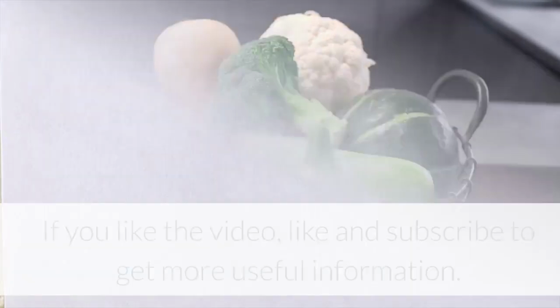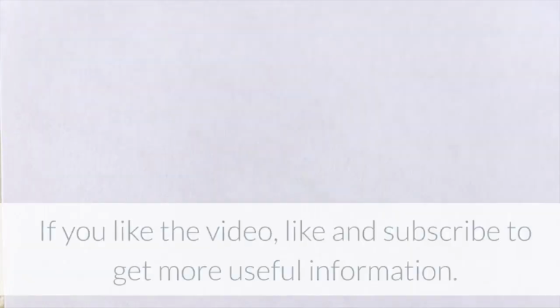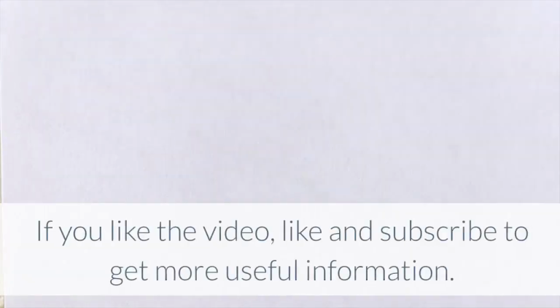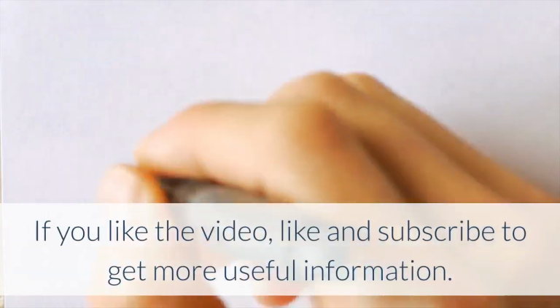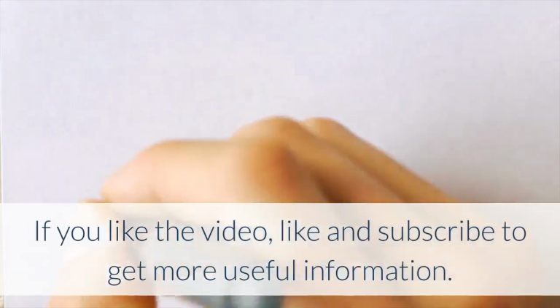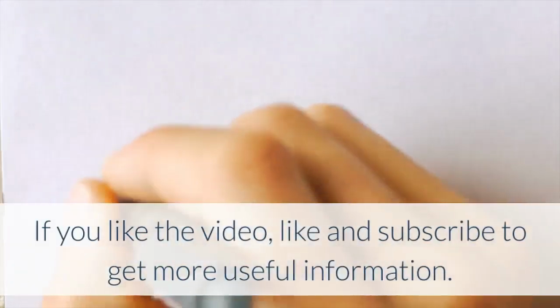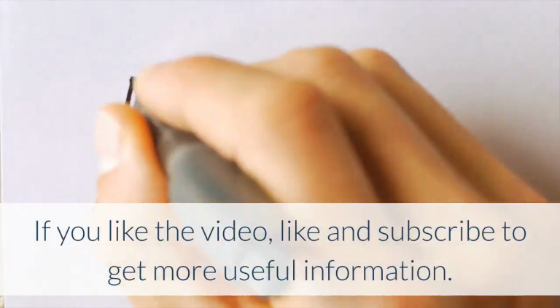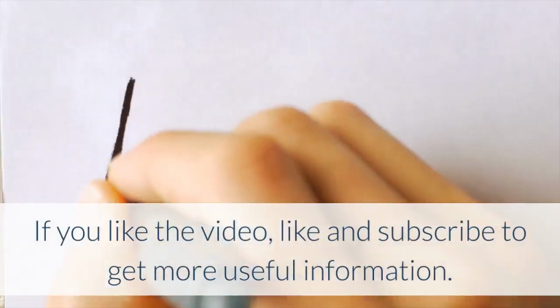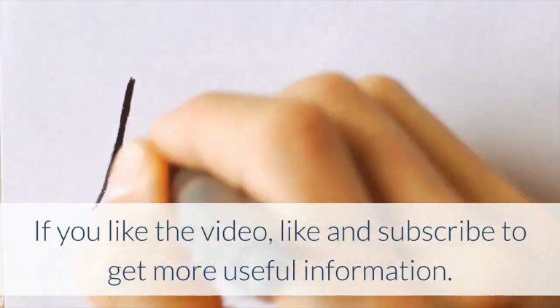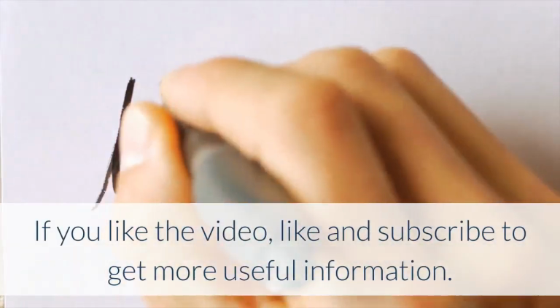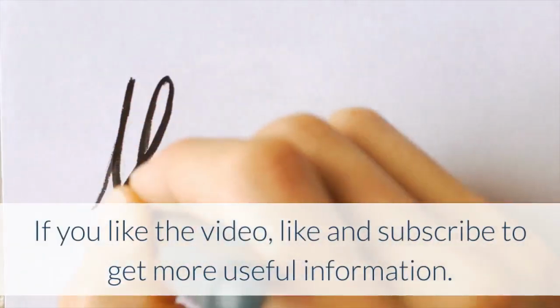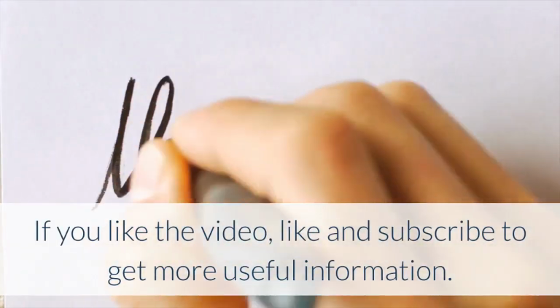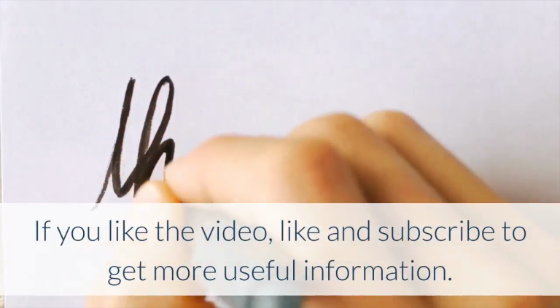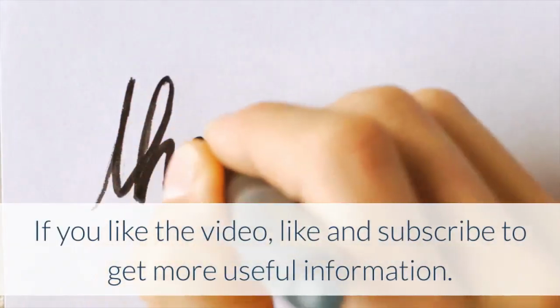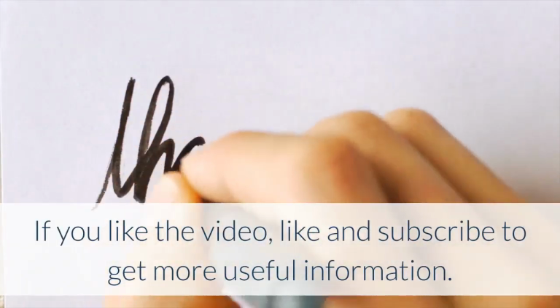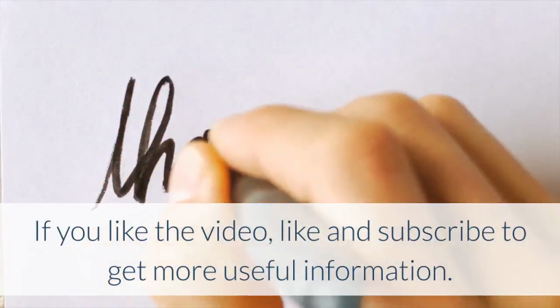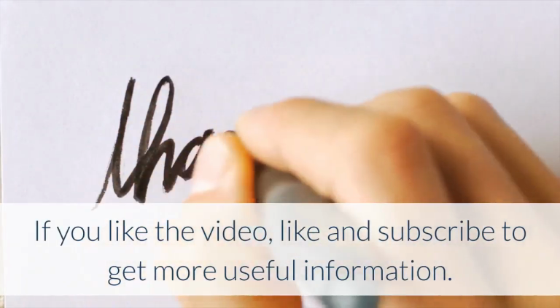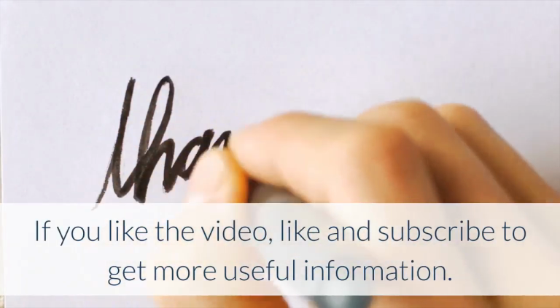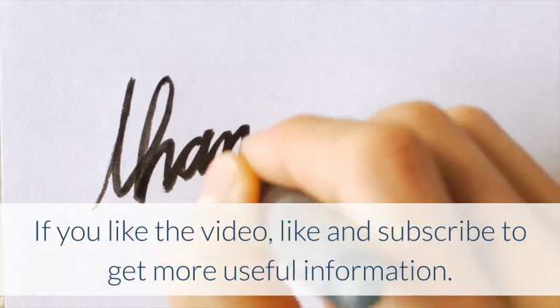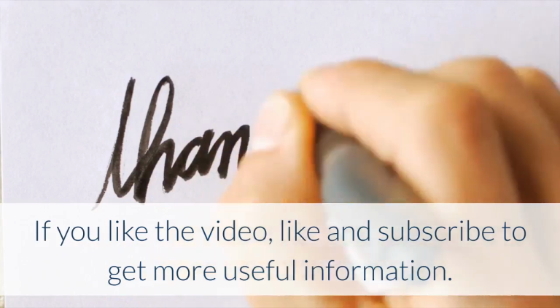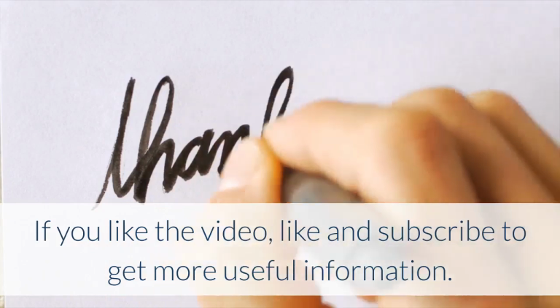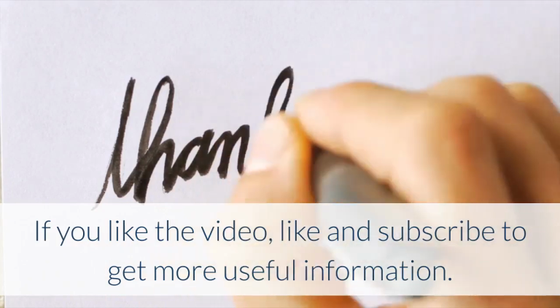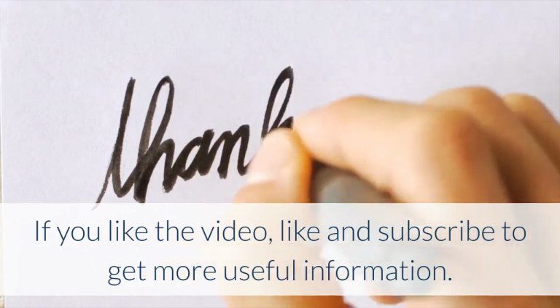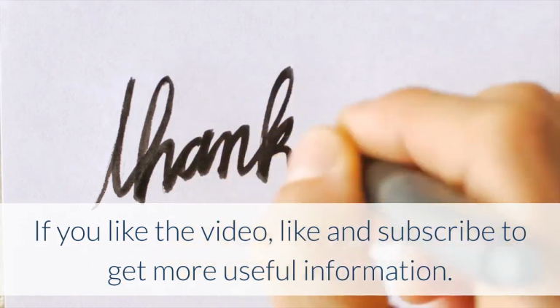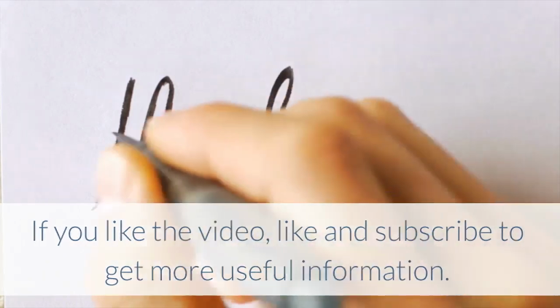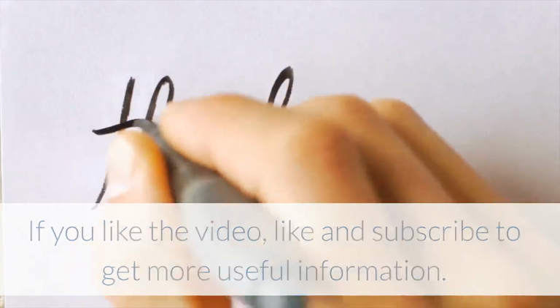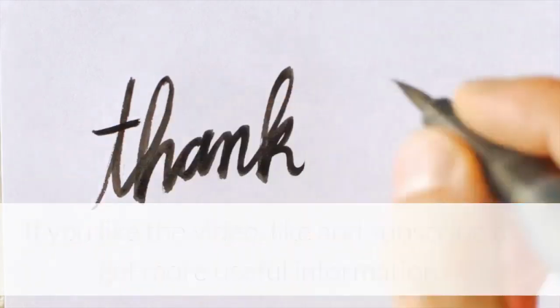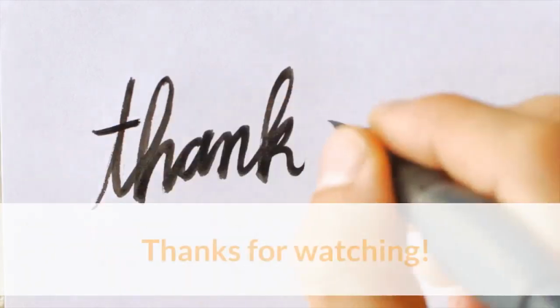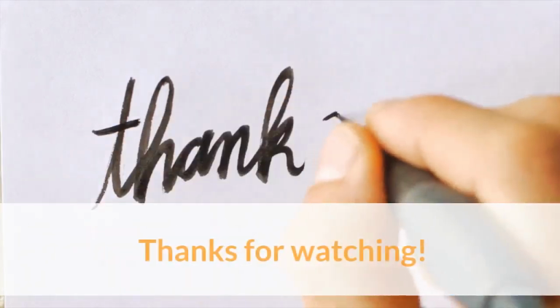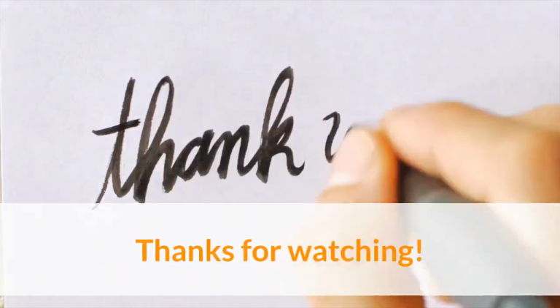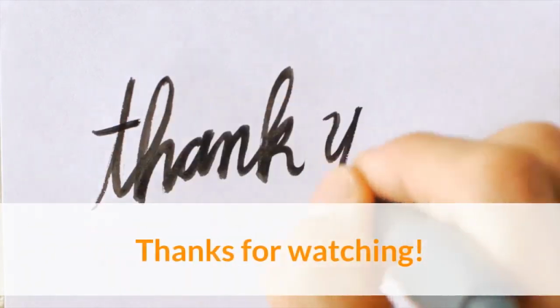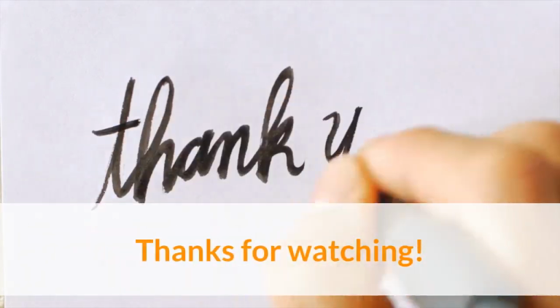If you liked the video, like and subscribe to get more useful information. Thanks for watching.